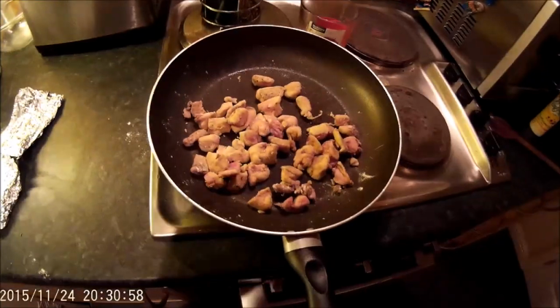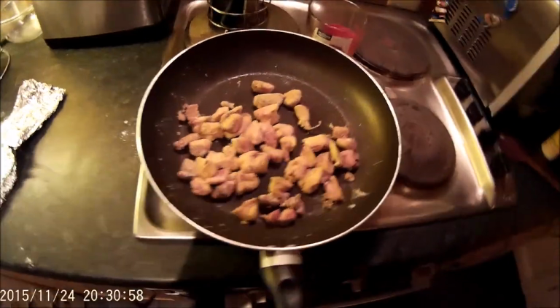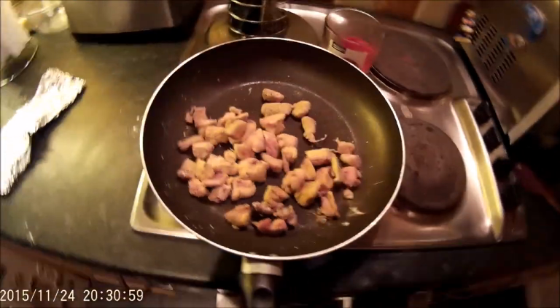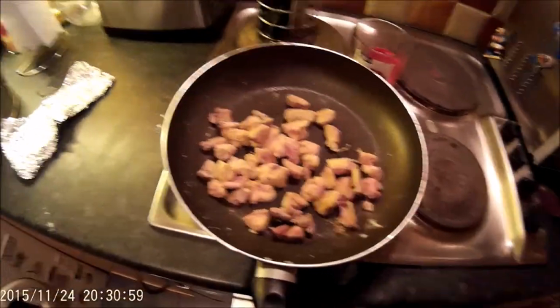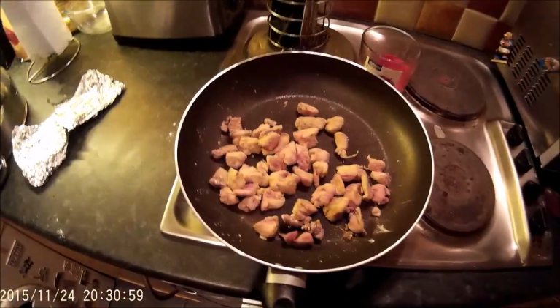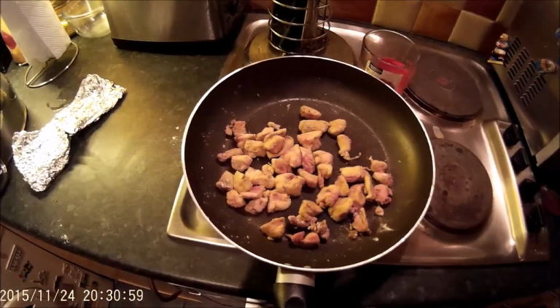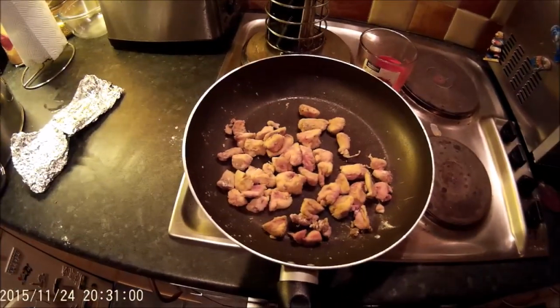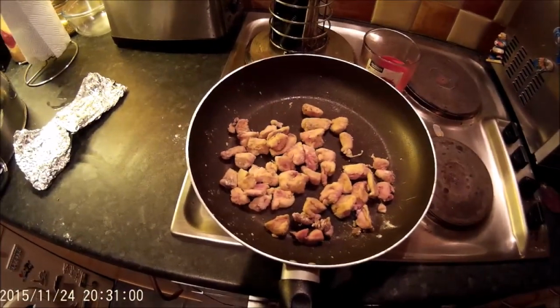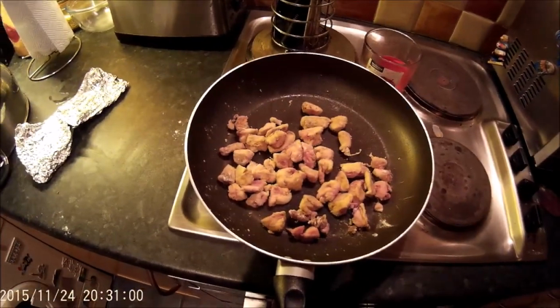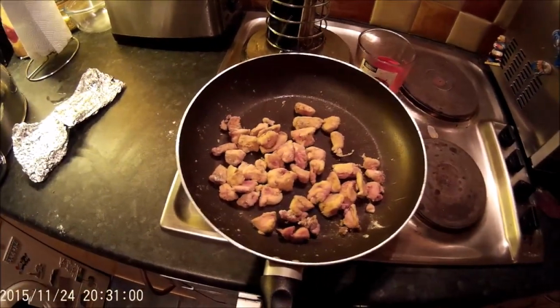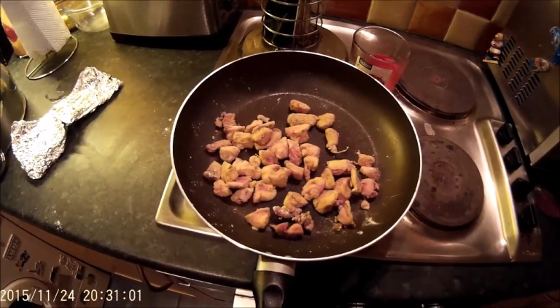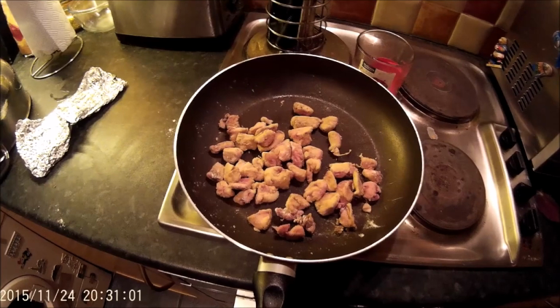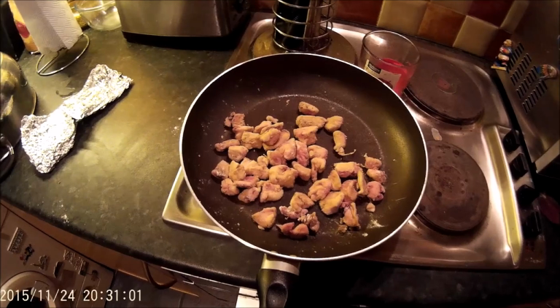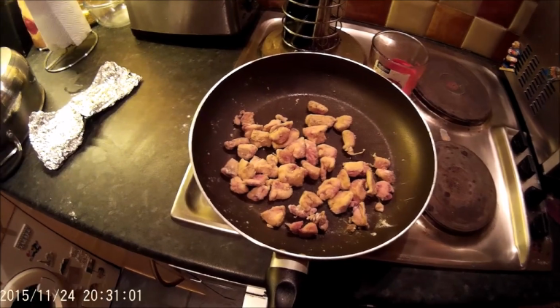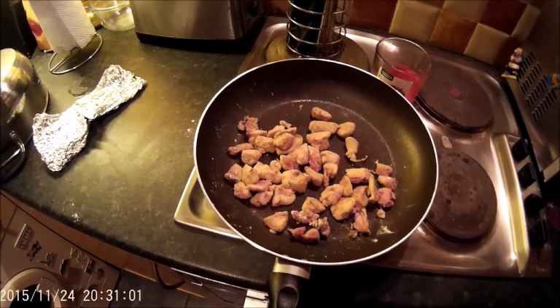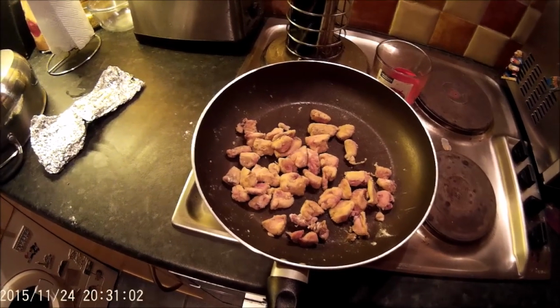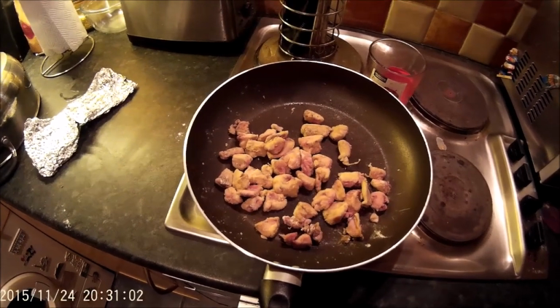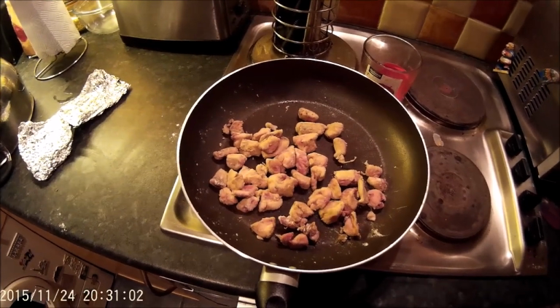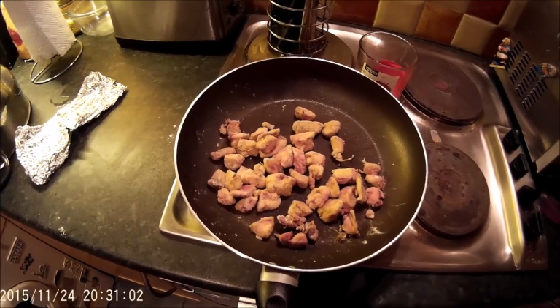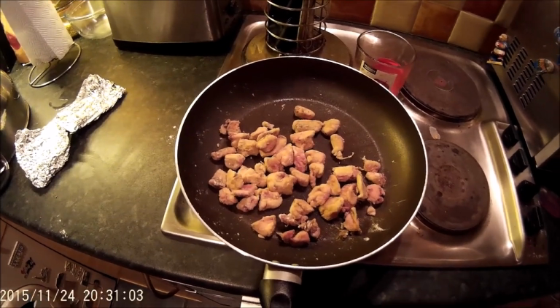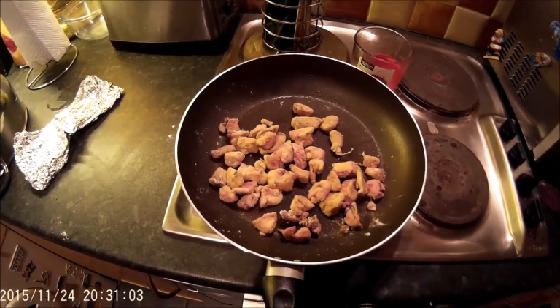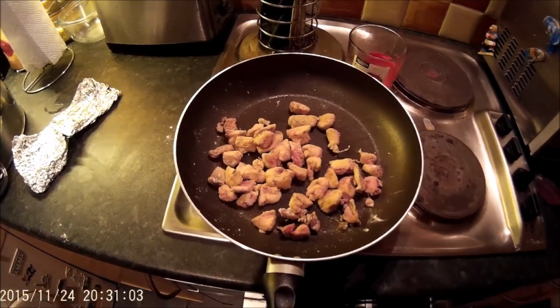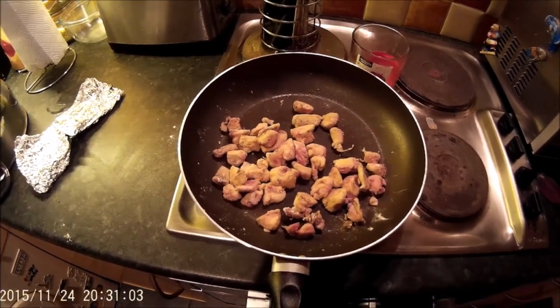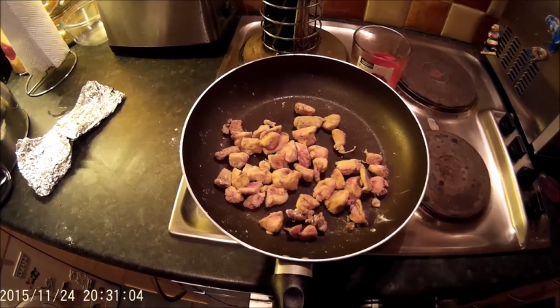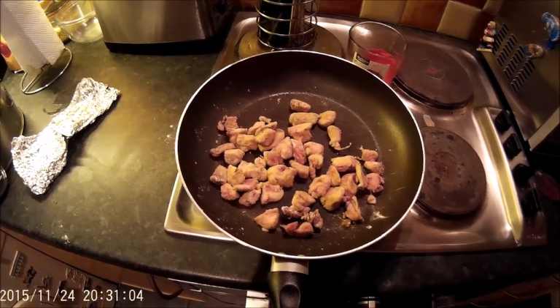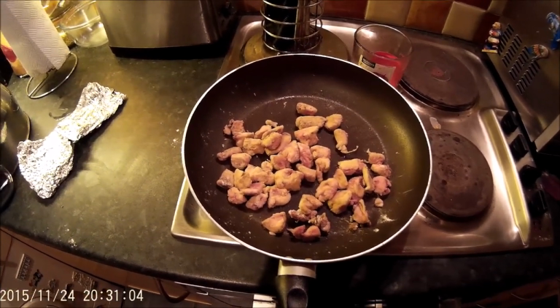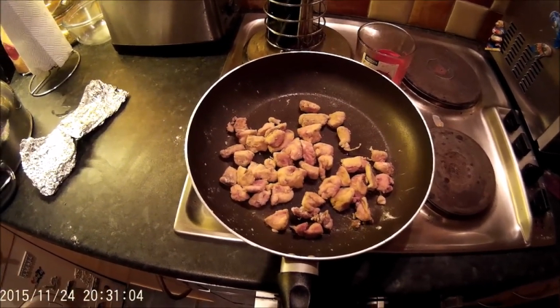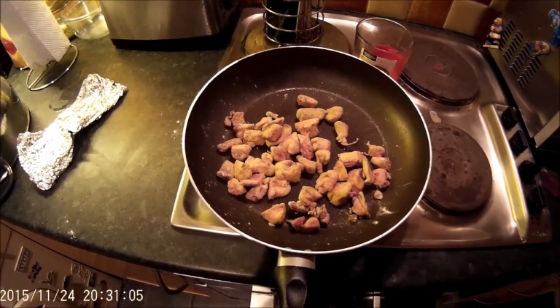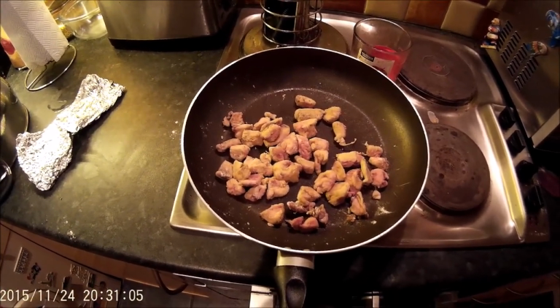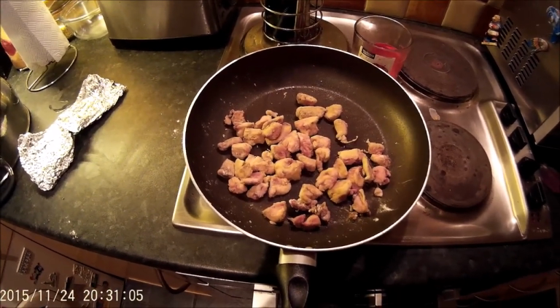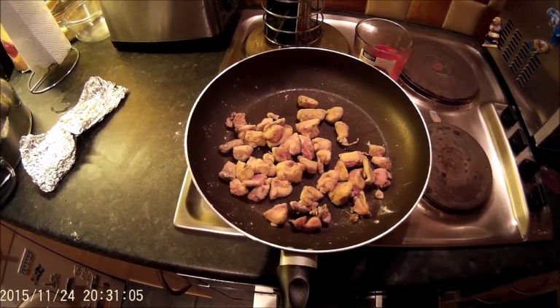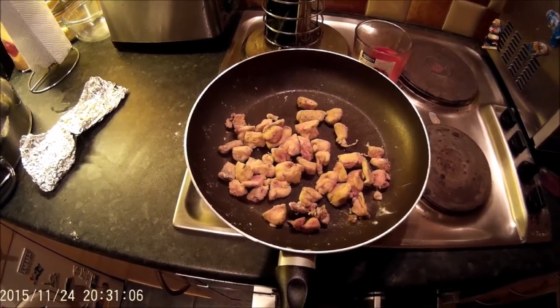The pheasant's all browned off now. I'm going to stick some bacon in there and just crisp it up for a while.